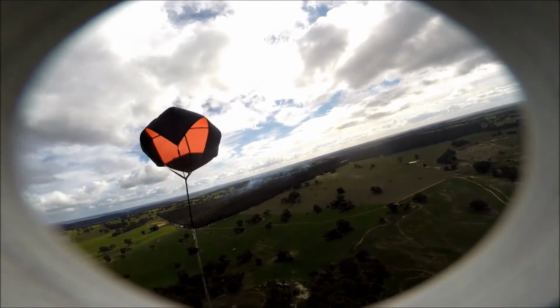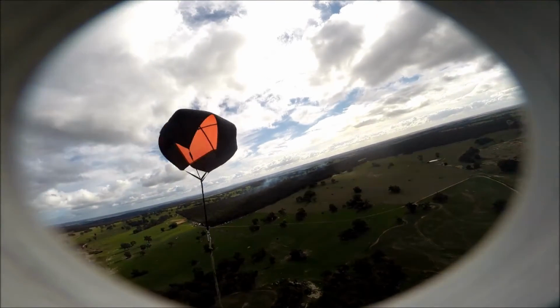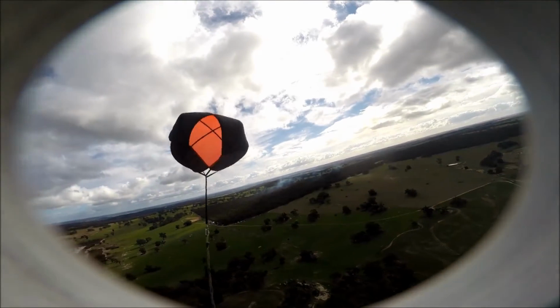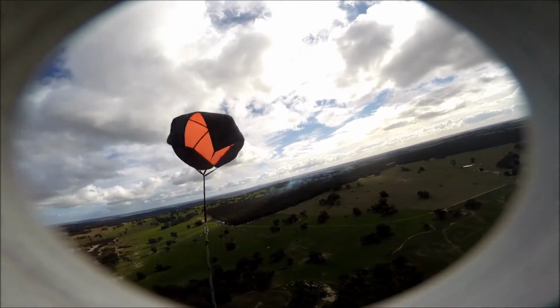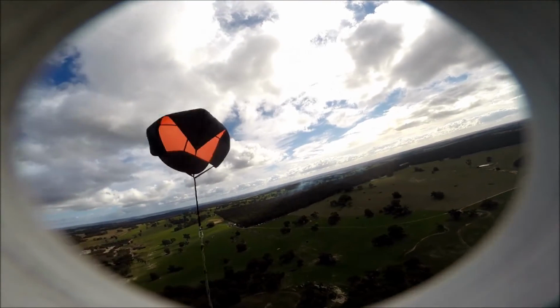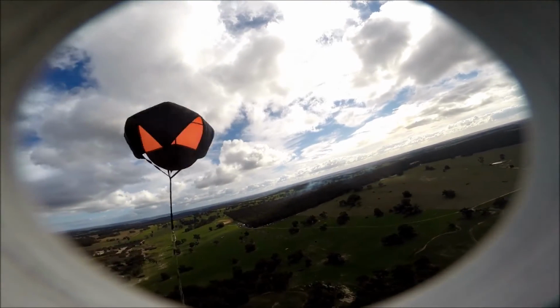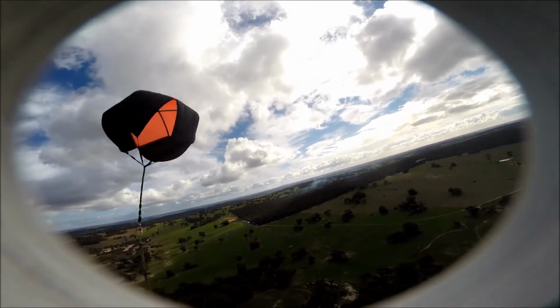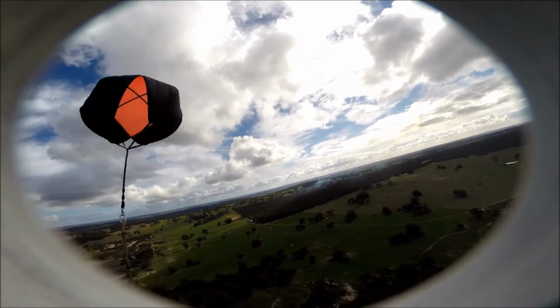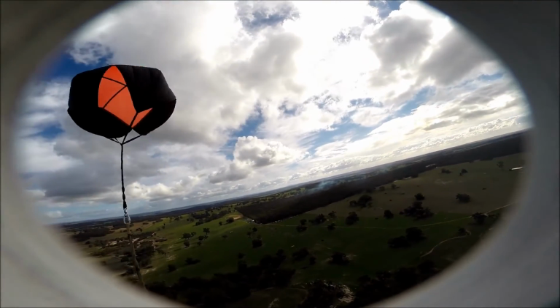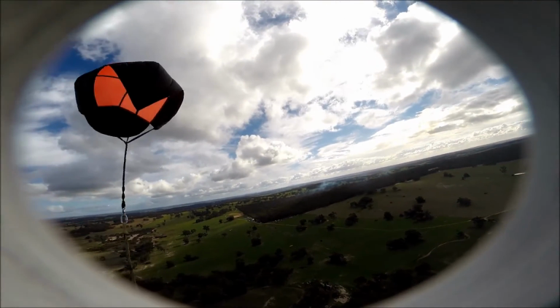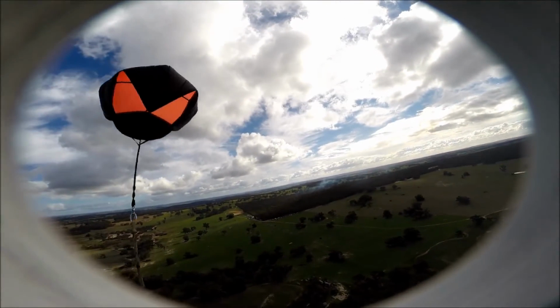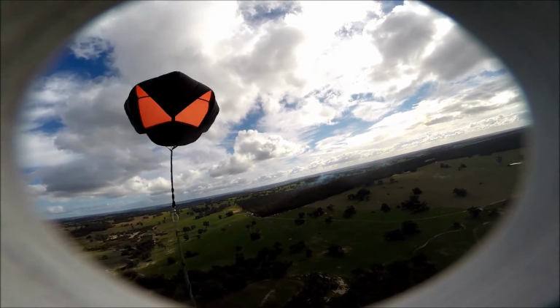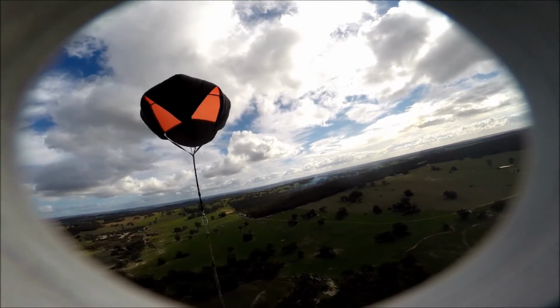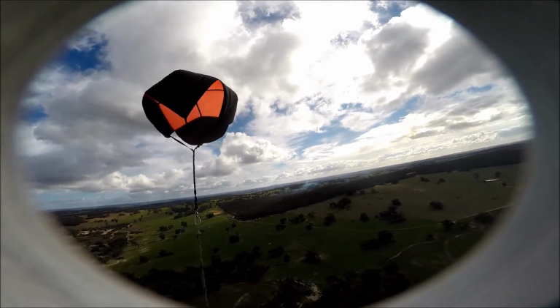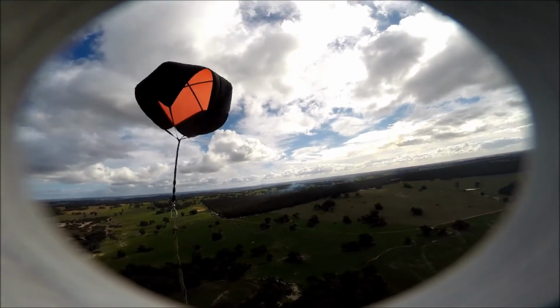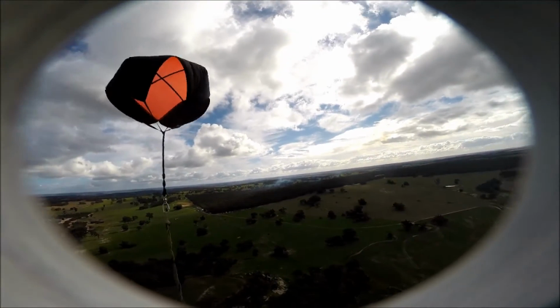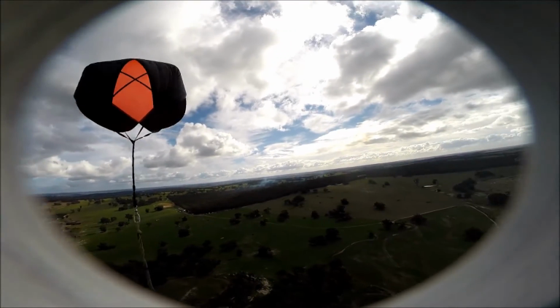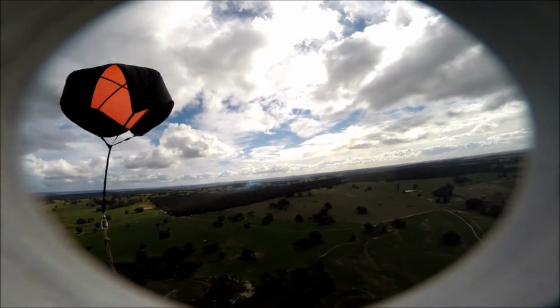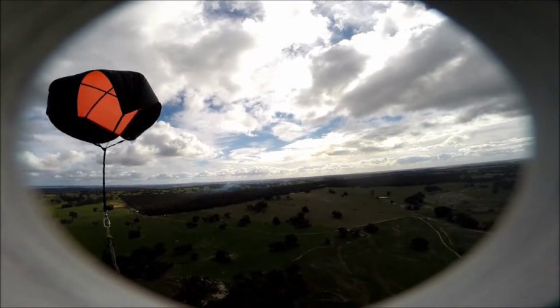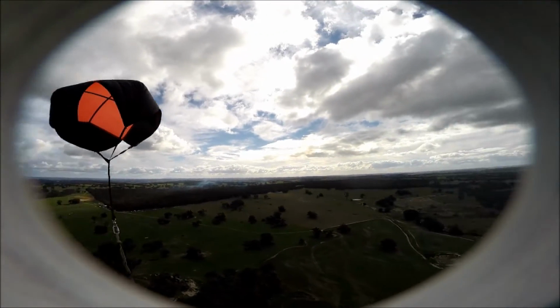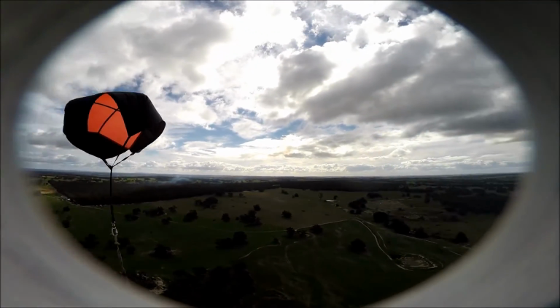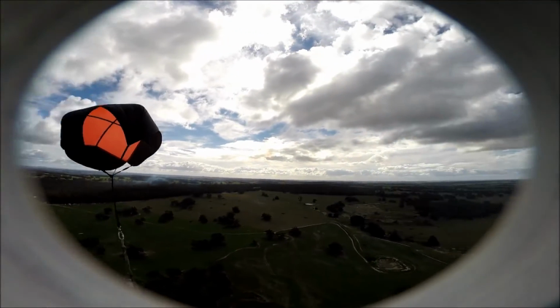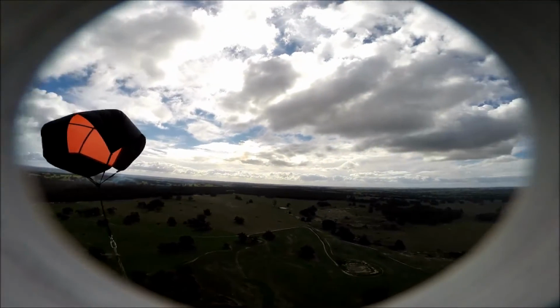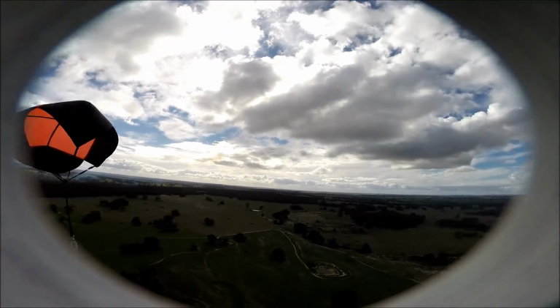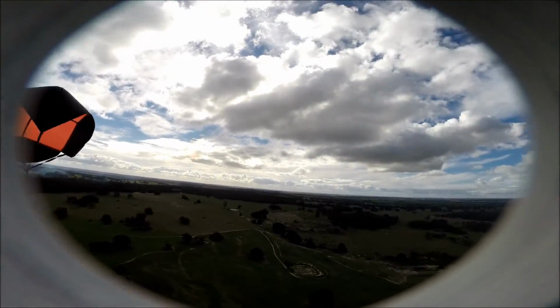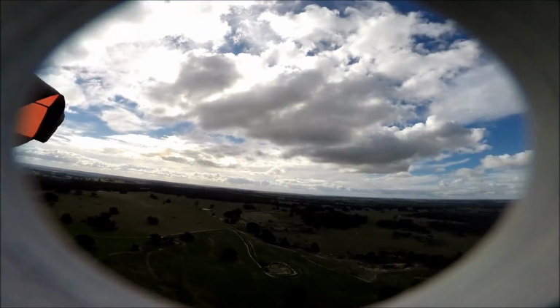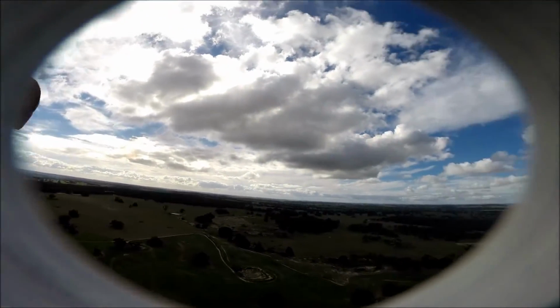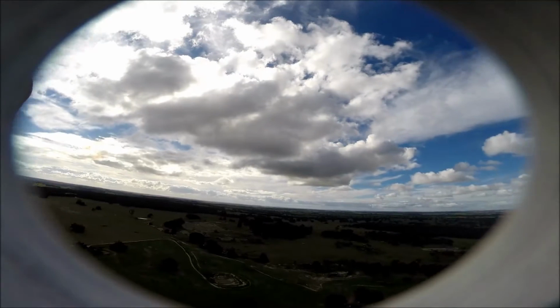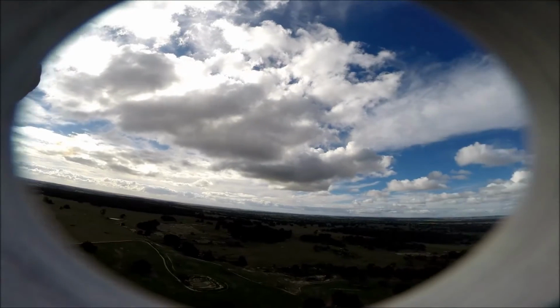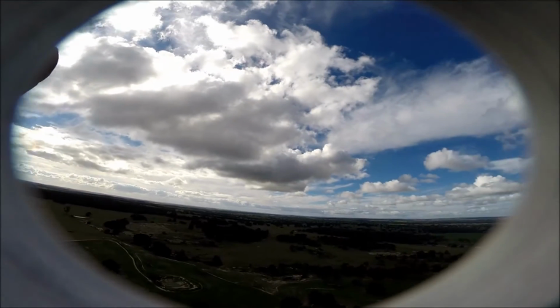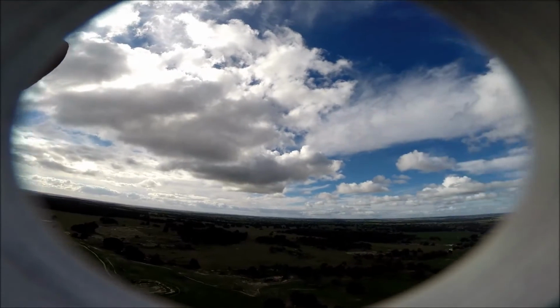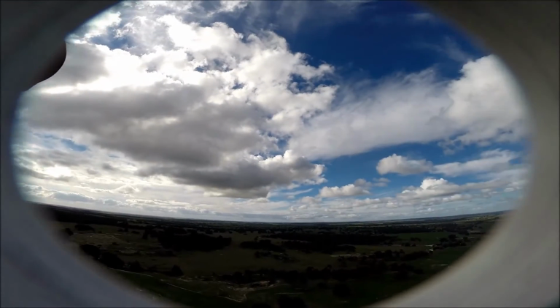Descending at 22 kilometers per hour. Distance 820 meters.